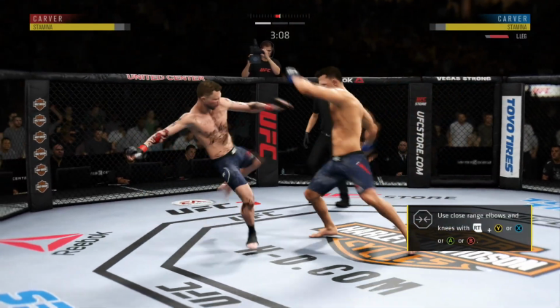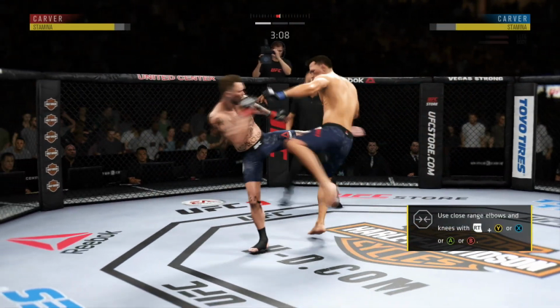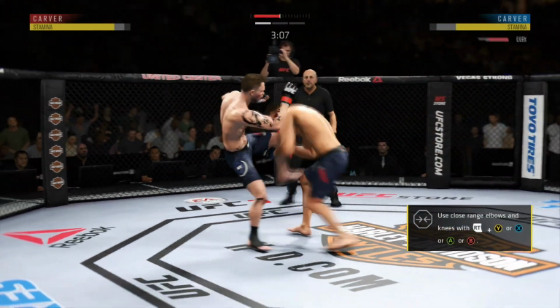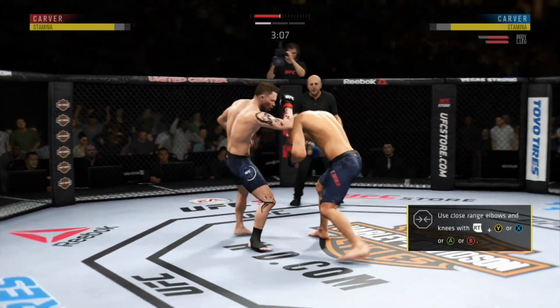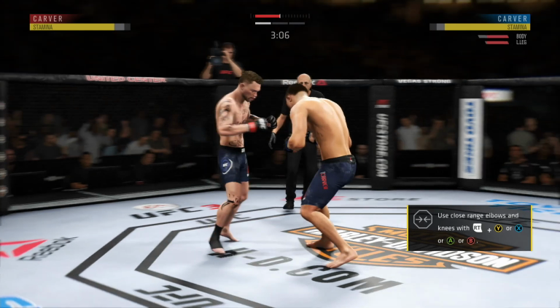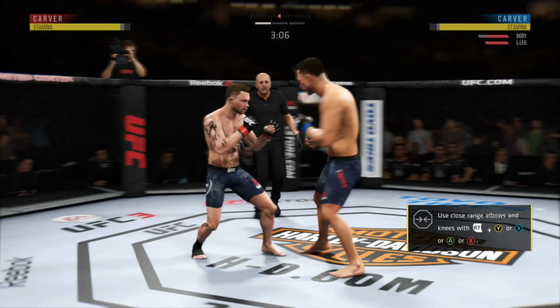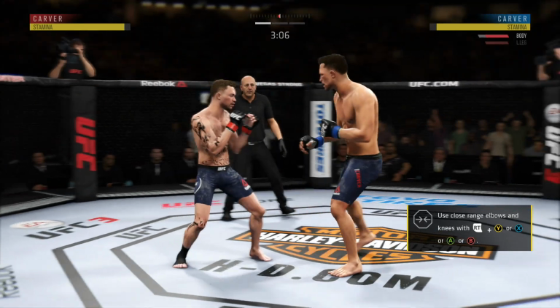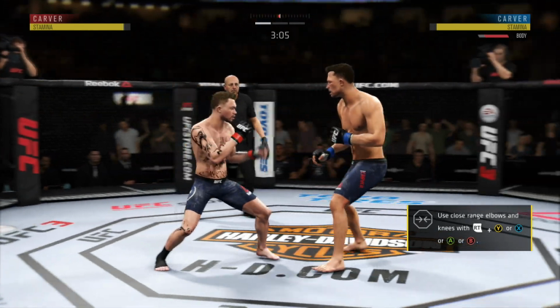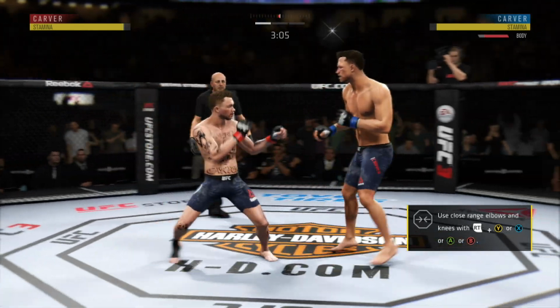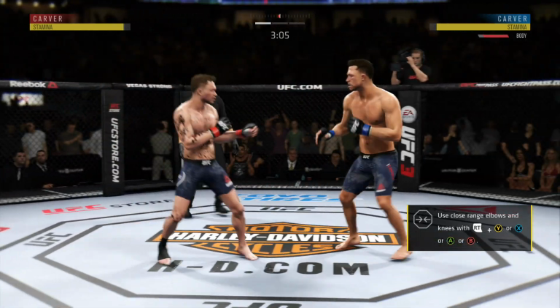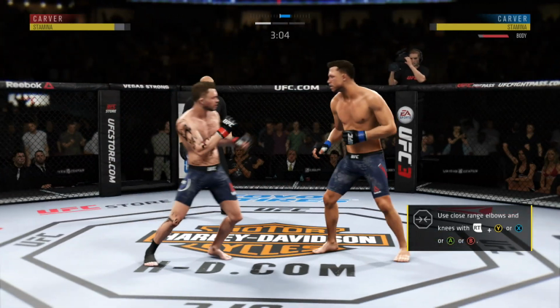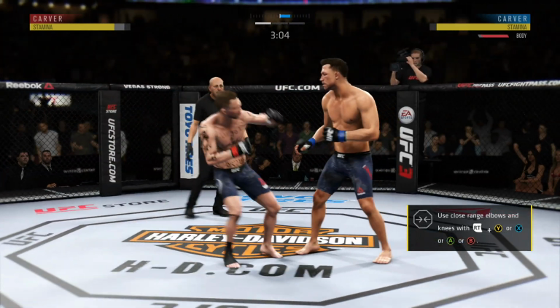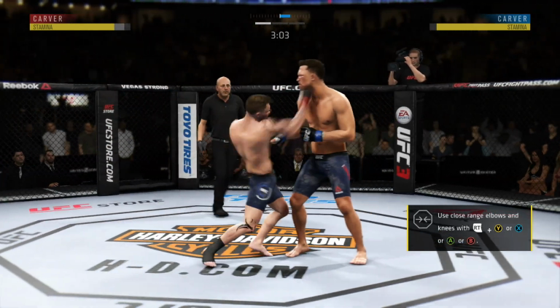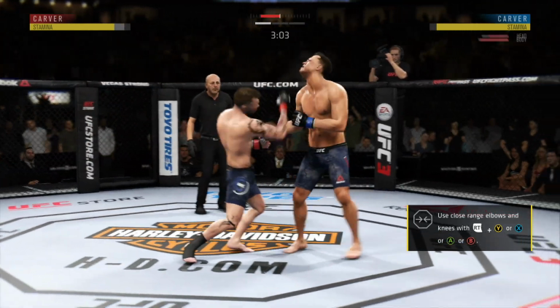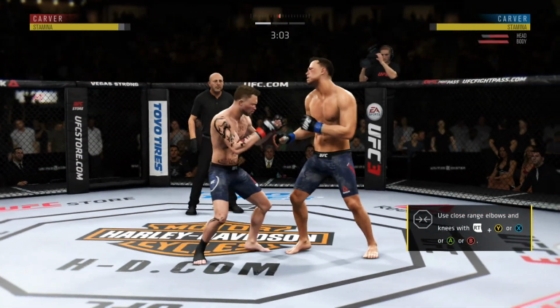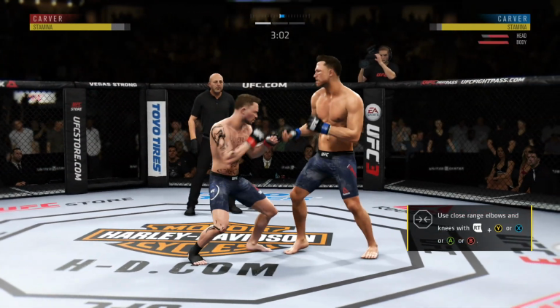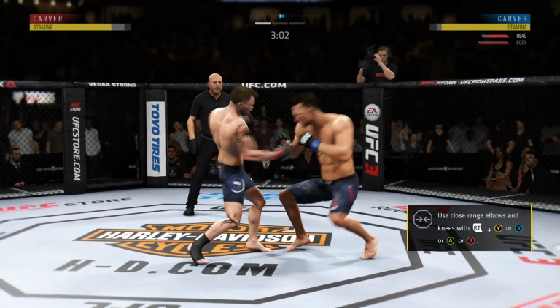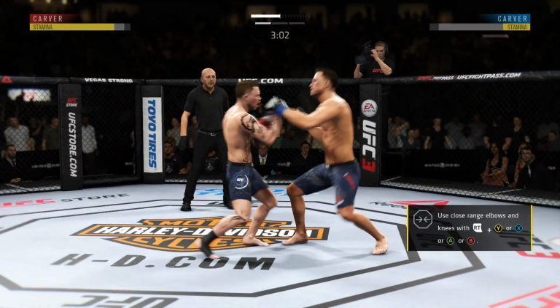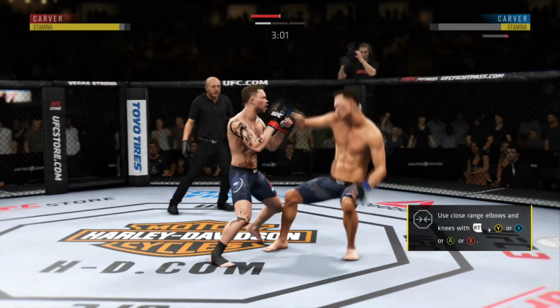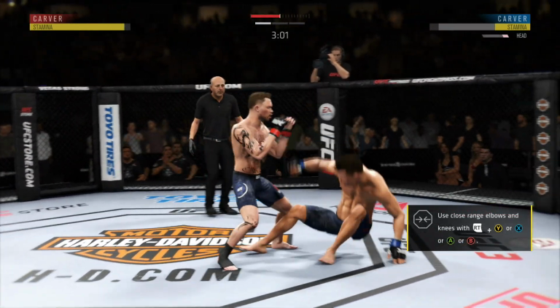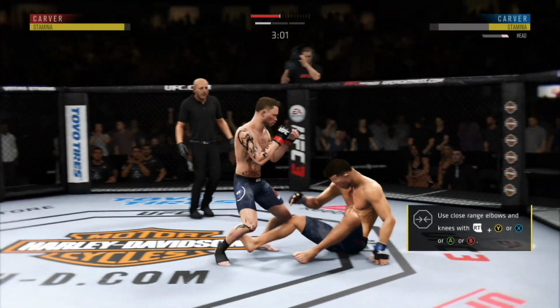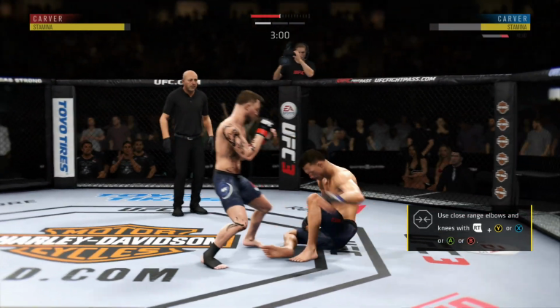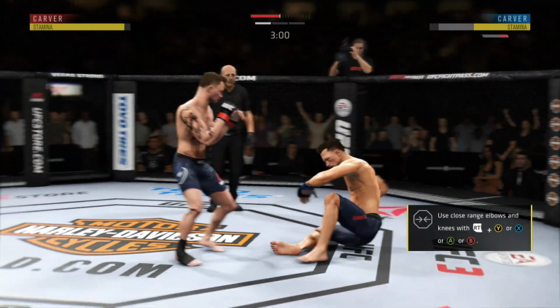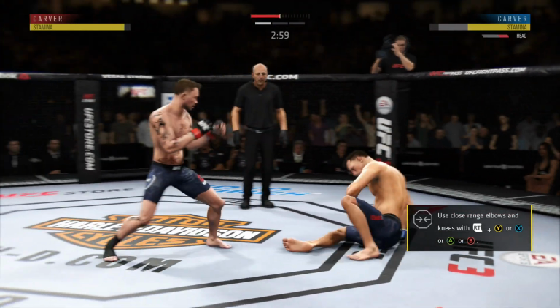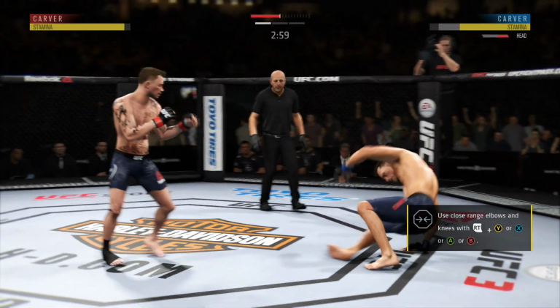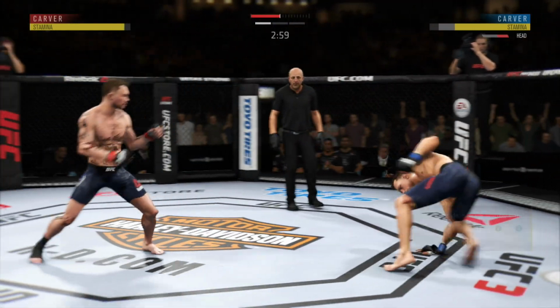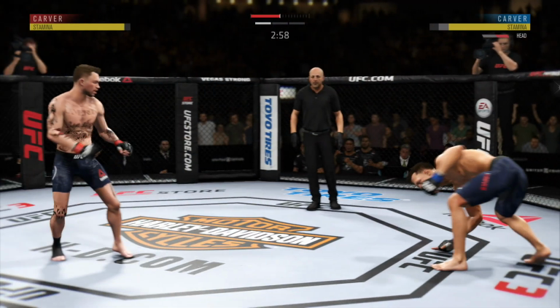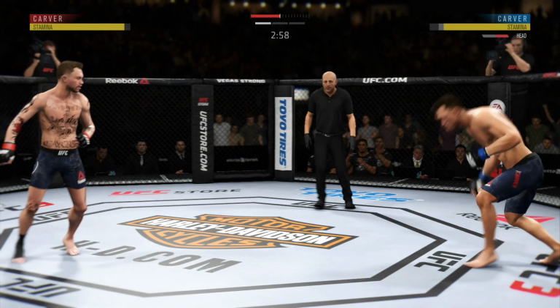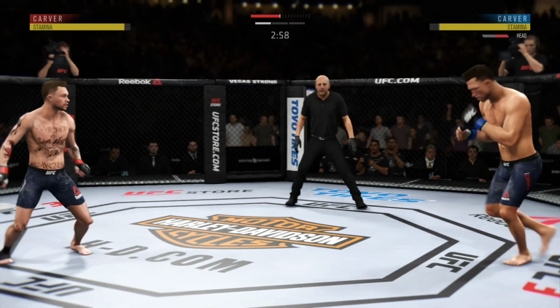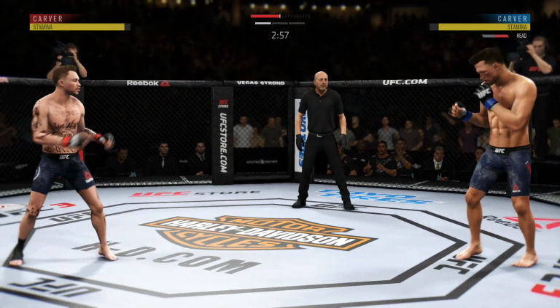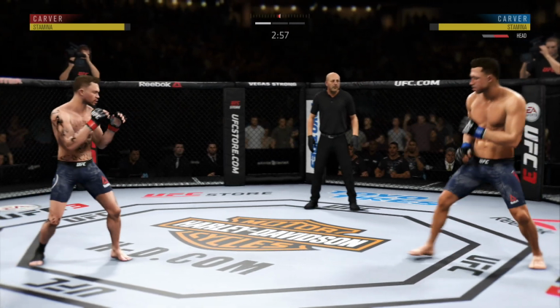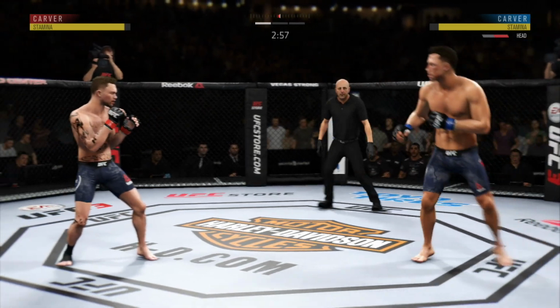Kick to the body. This could be it right here.